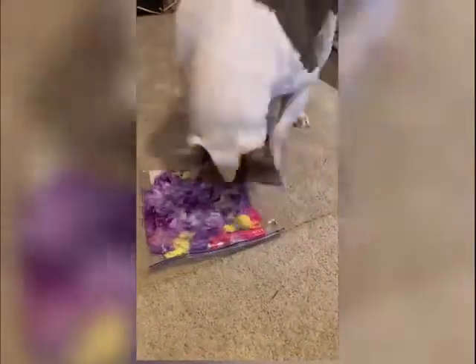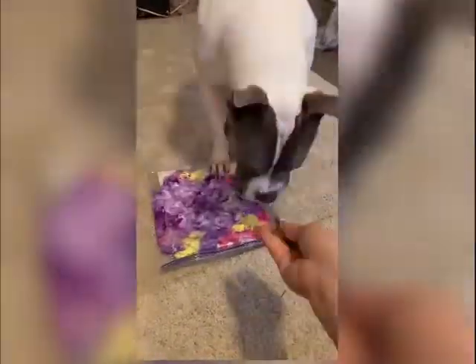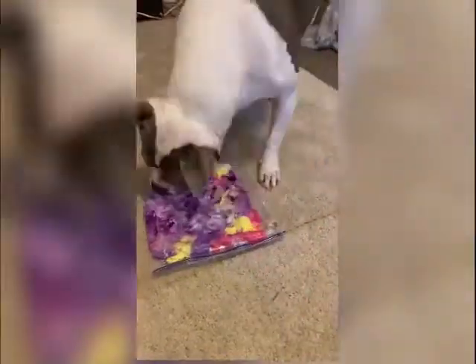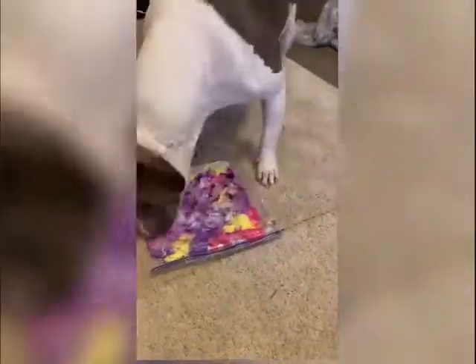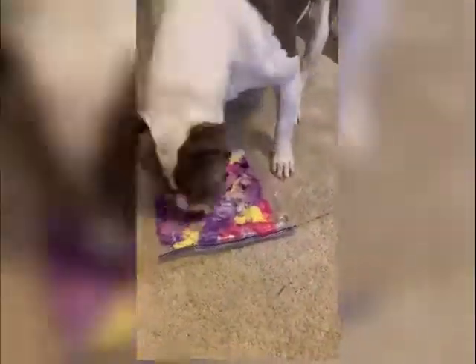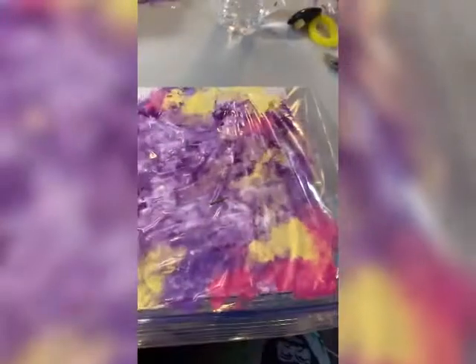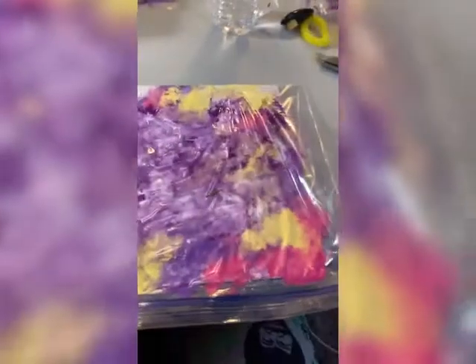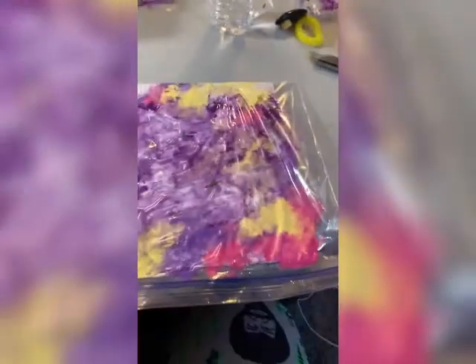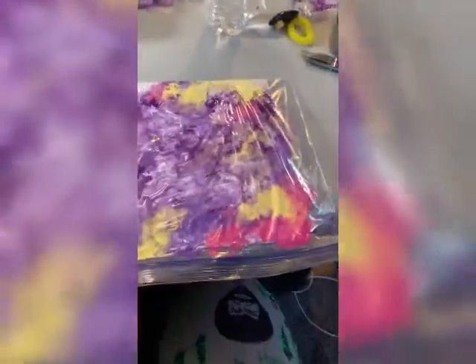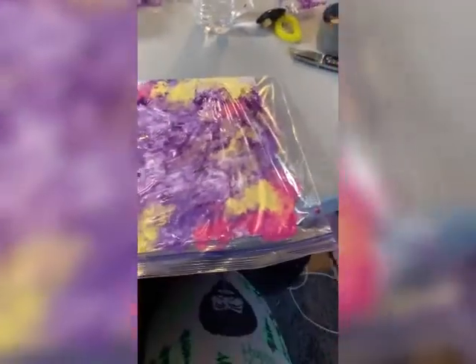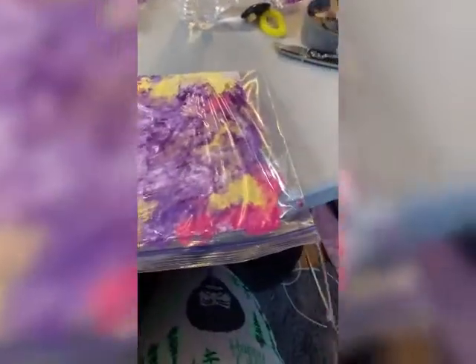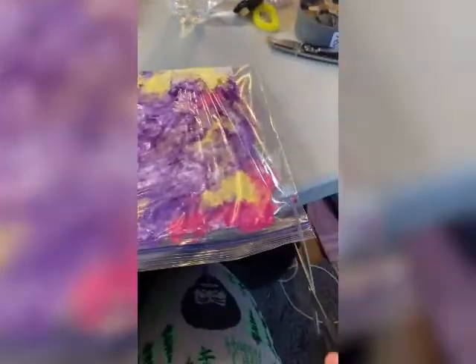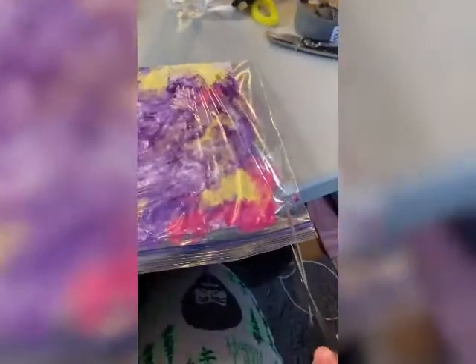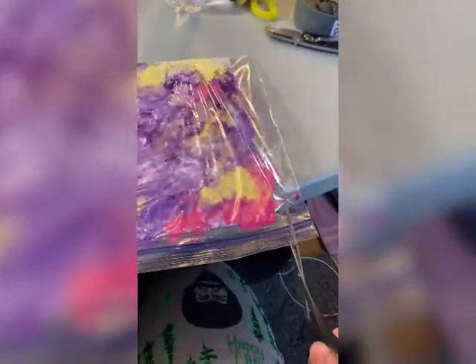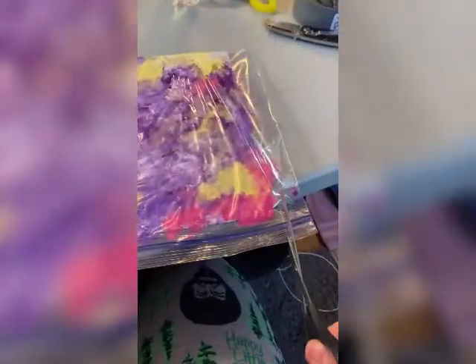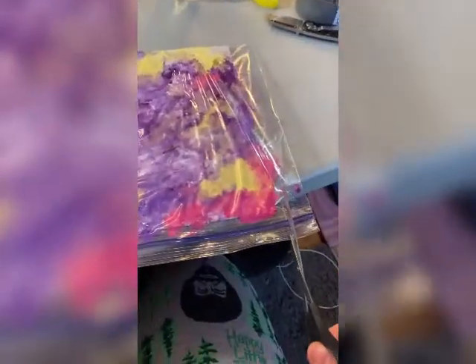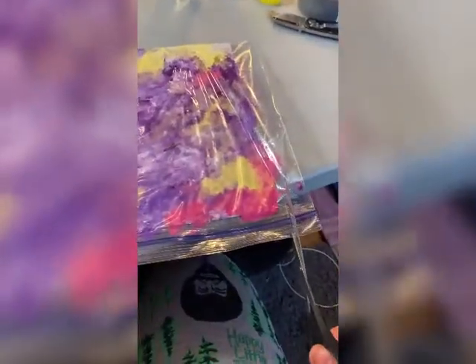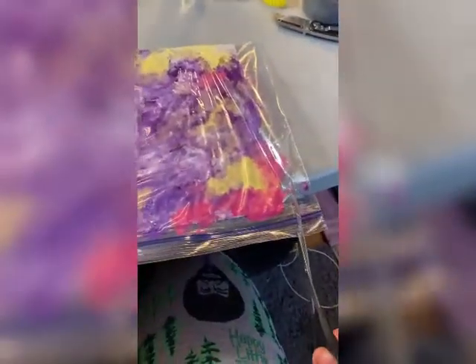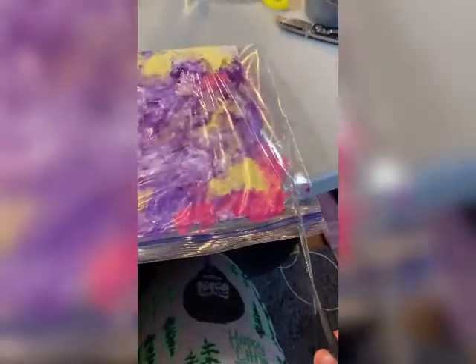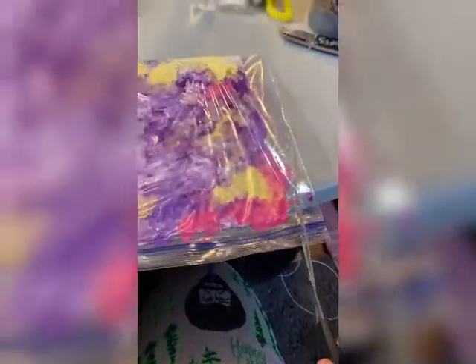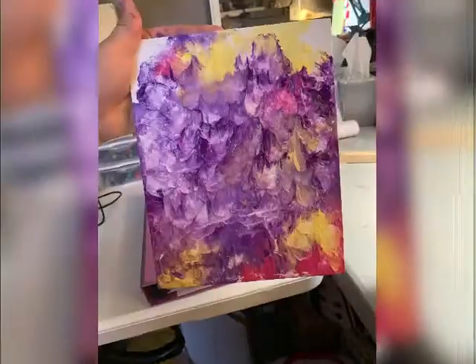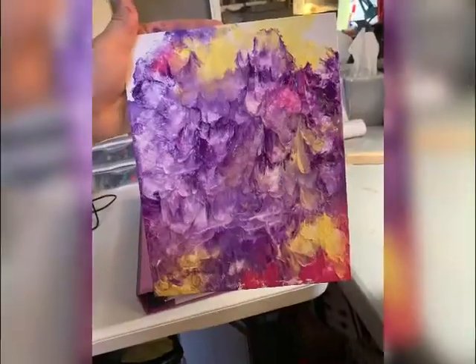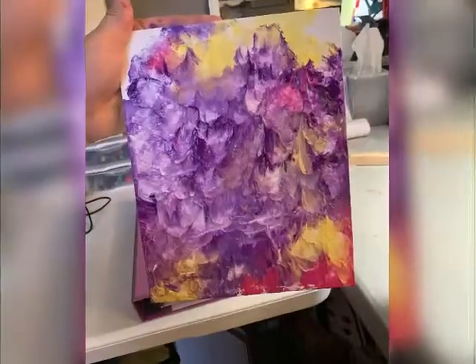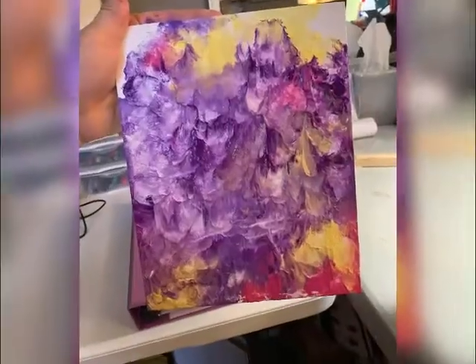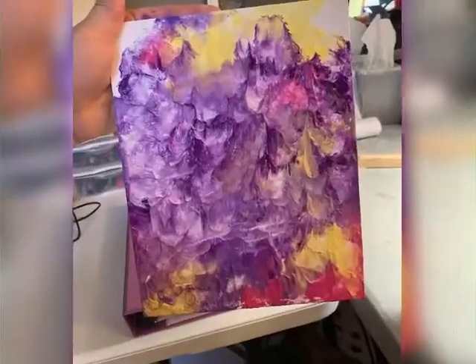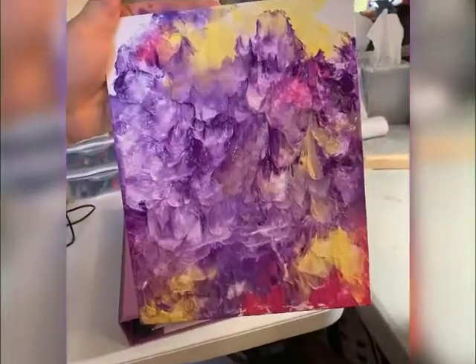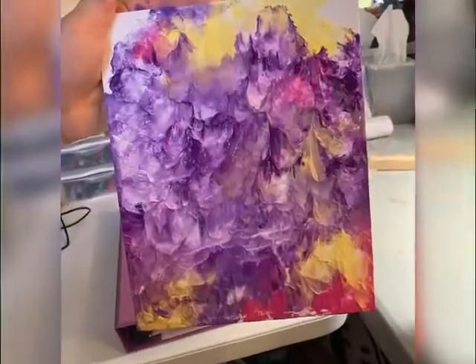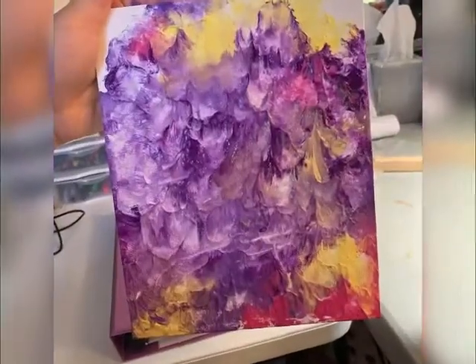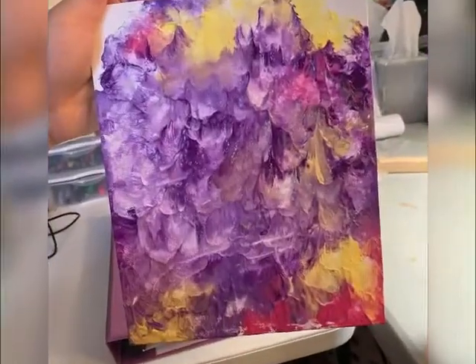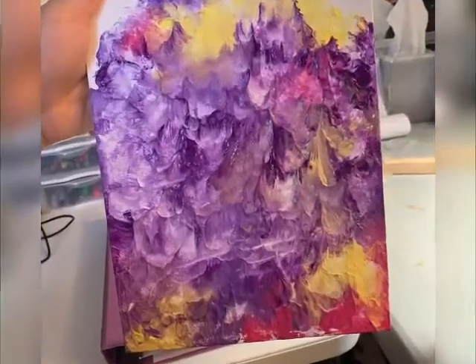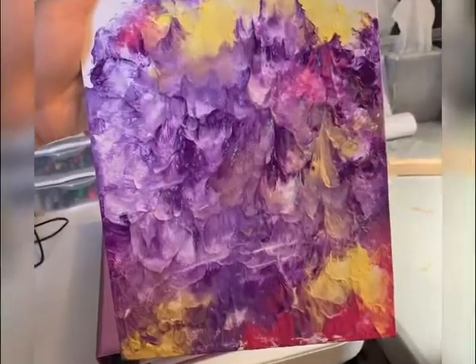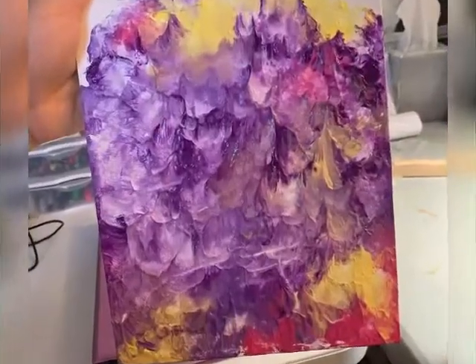After I felt she had smushed it in good enough, I cut it out of the bag and this is the final piece. It was a lot of fun.